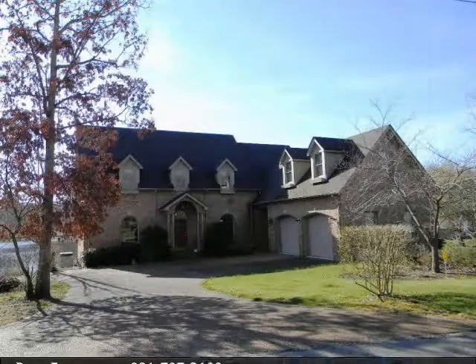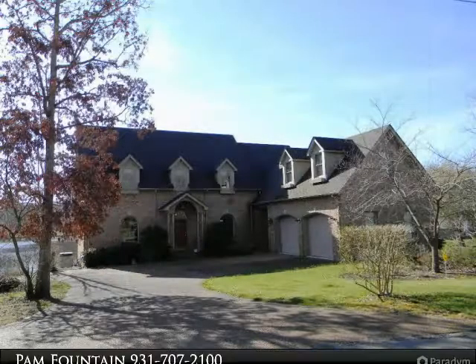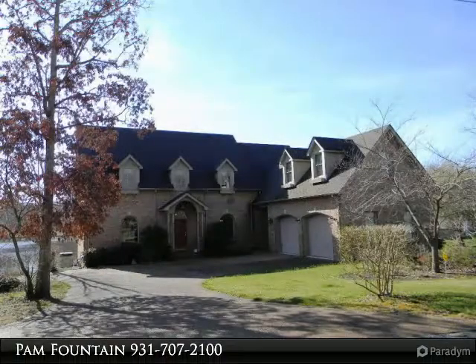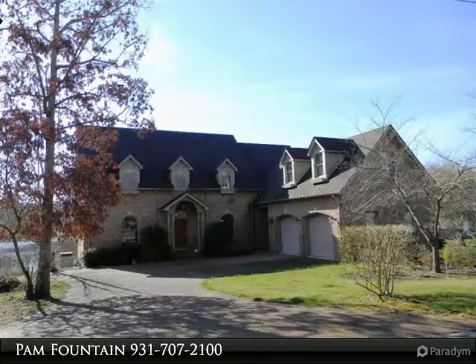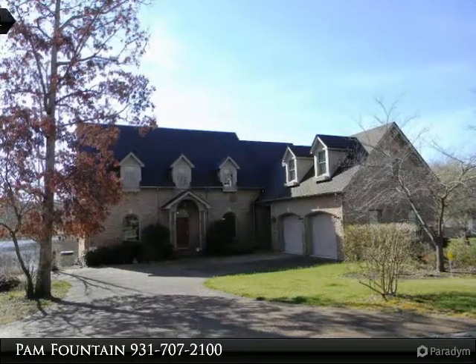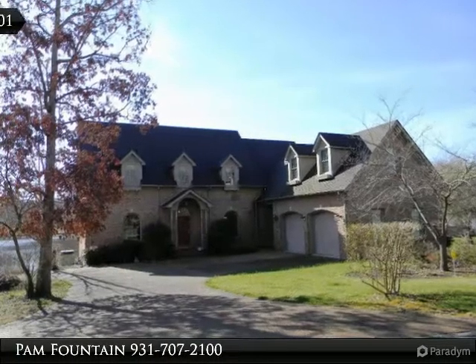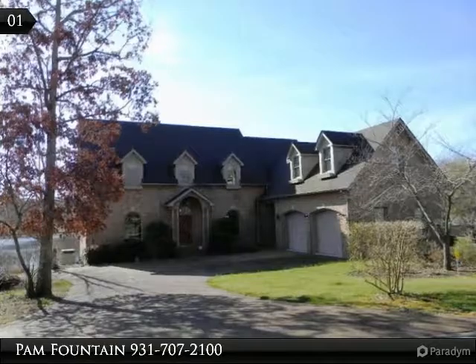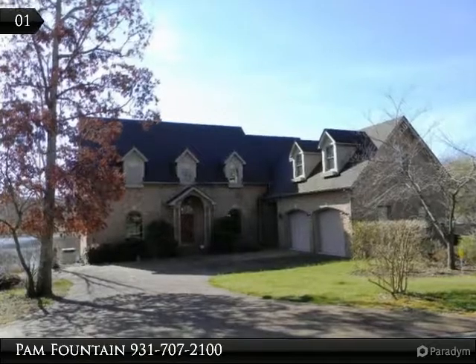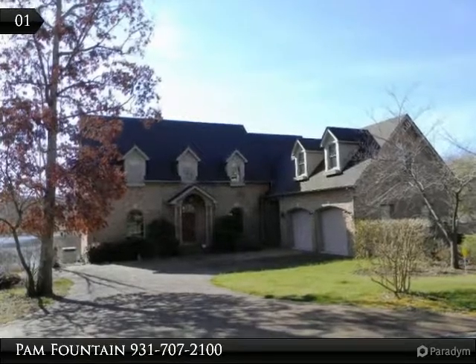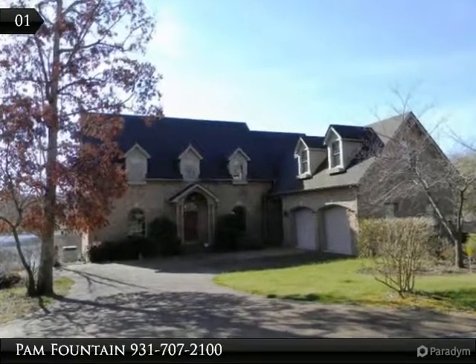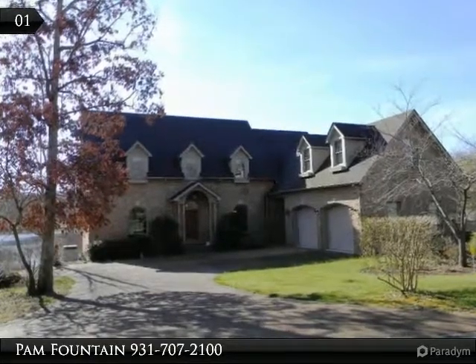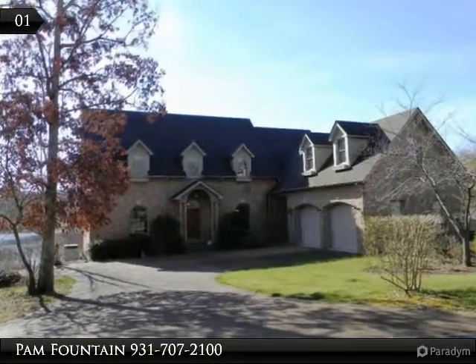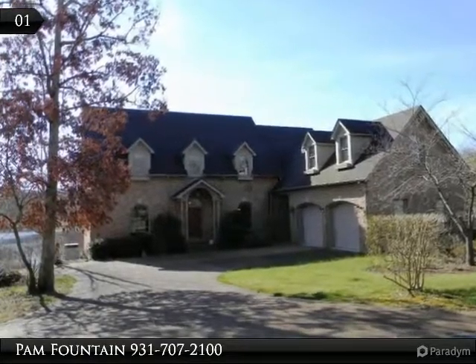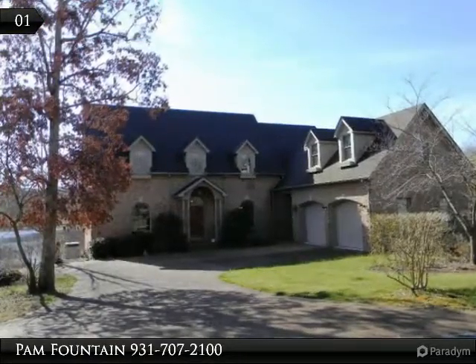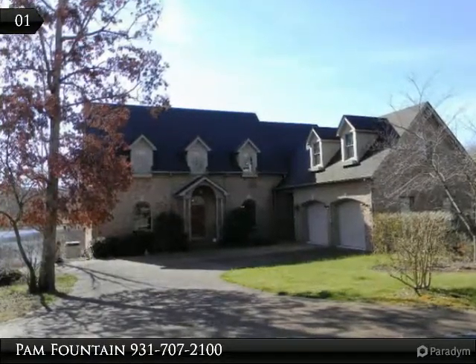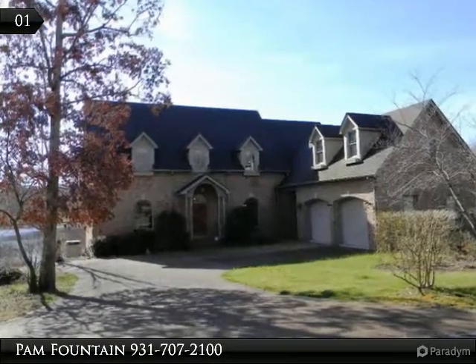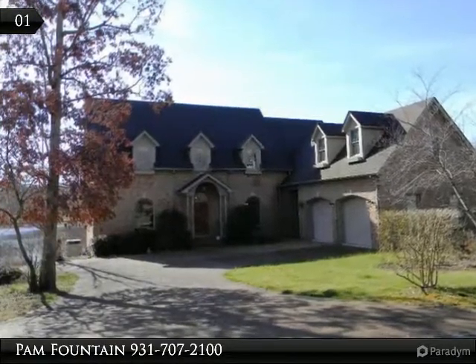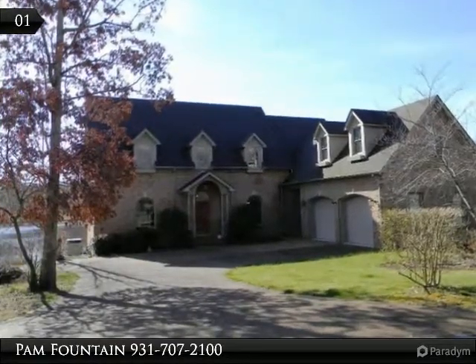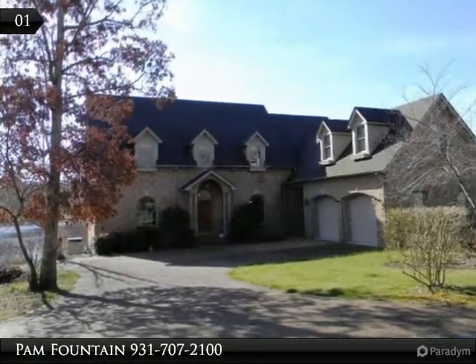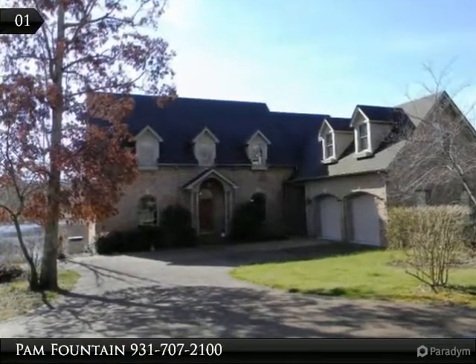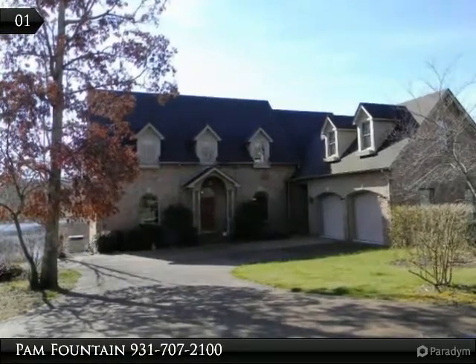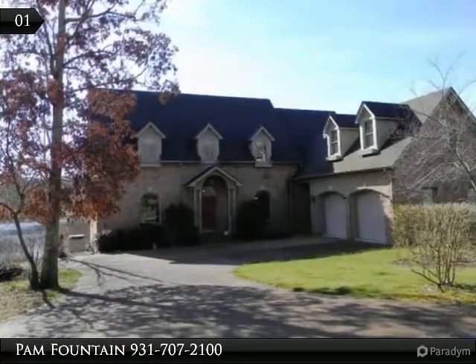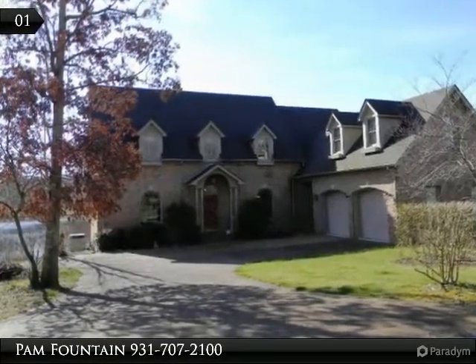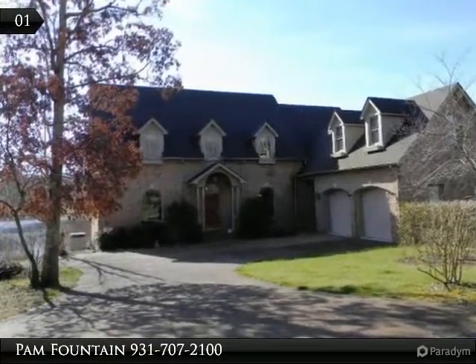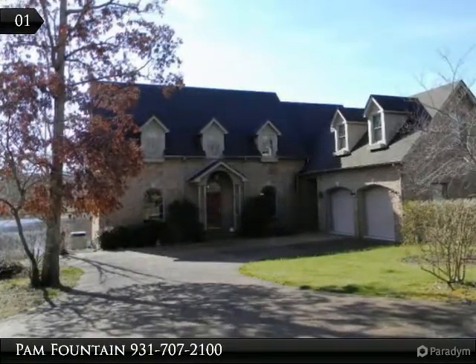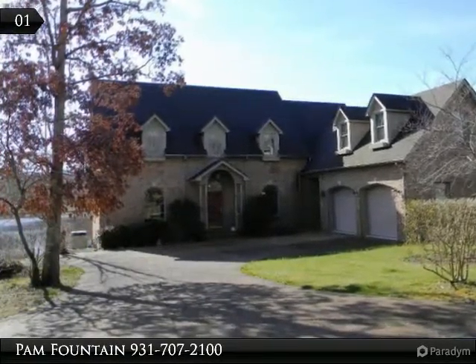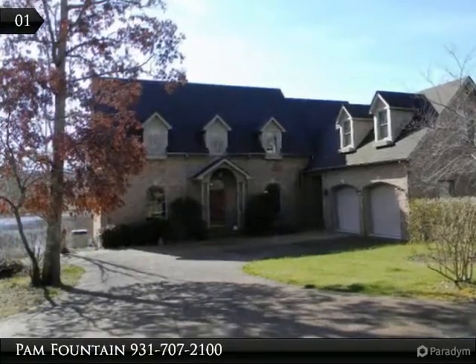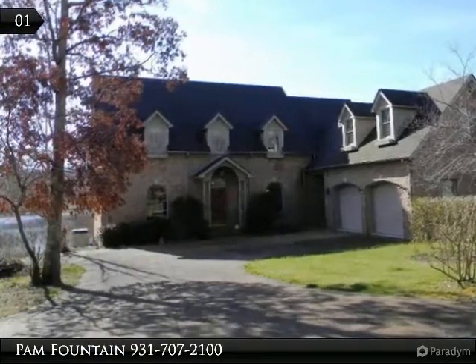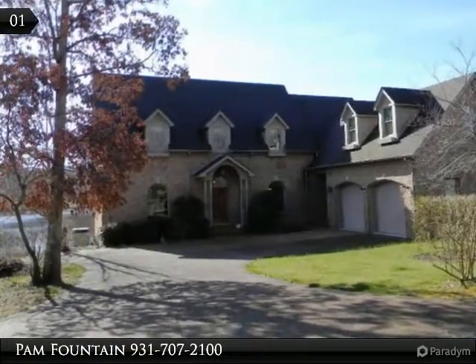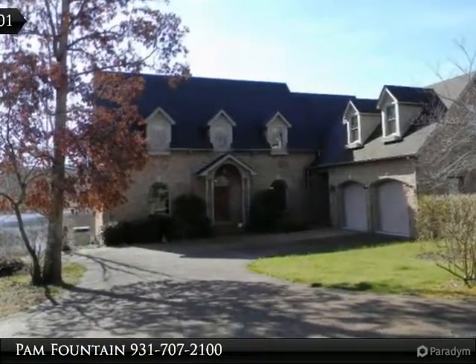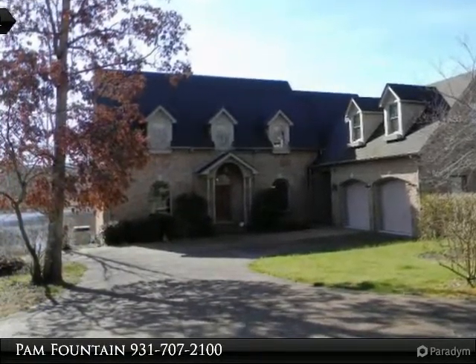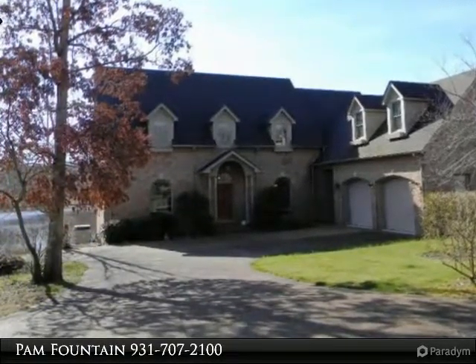Oh, the beautiful water views! You will enjoy them in the all-brick home on Lake Tansy.